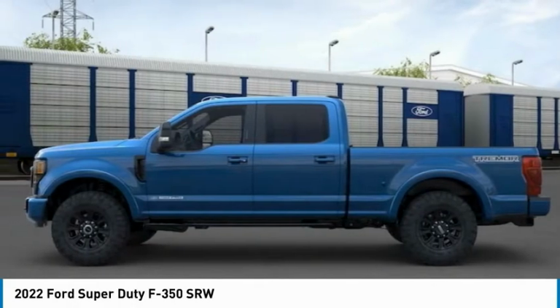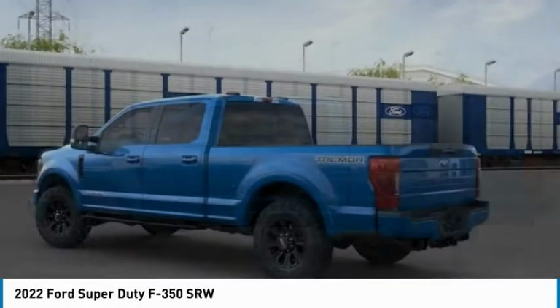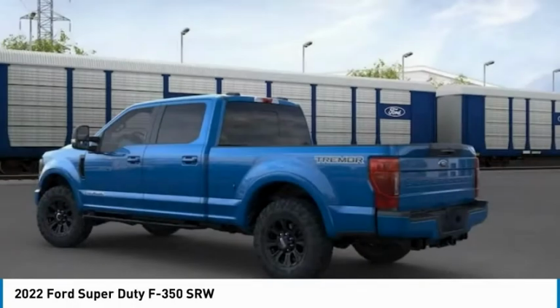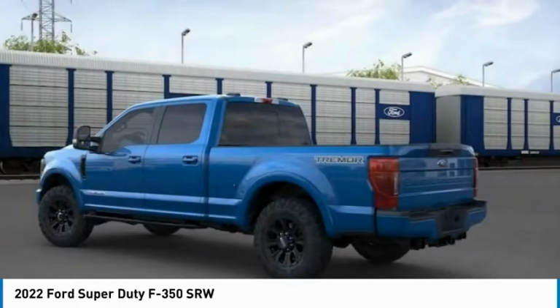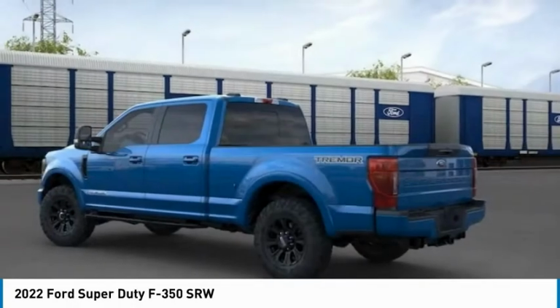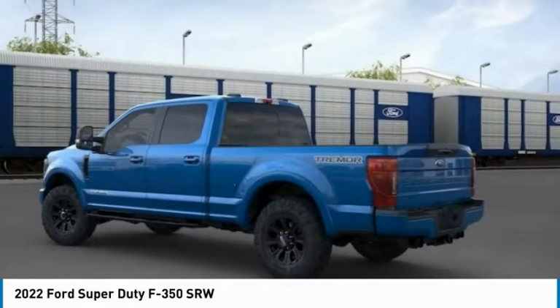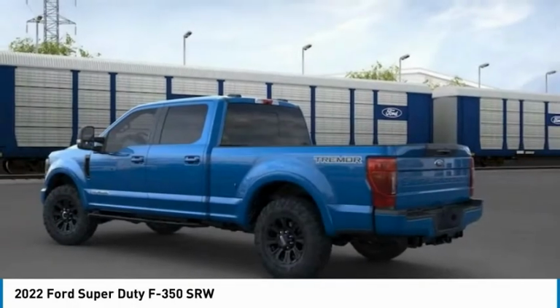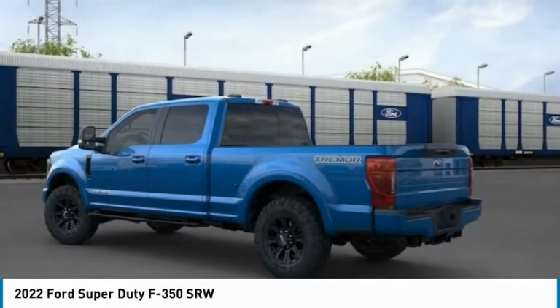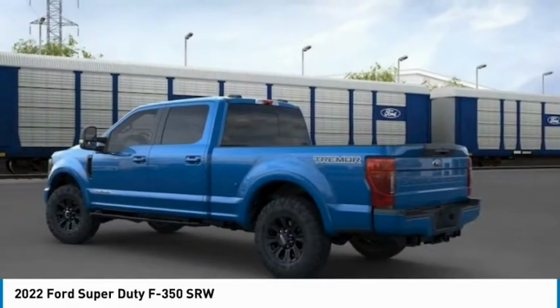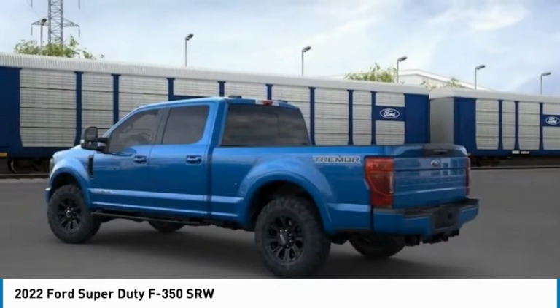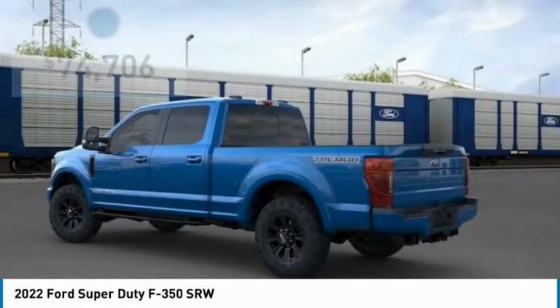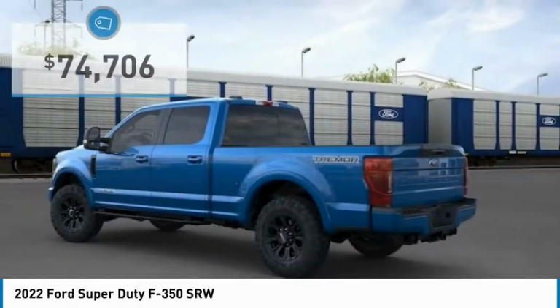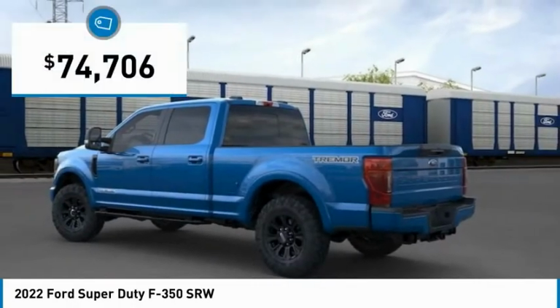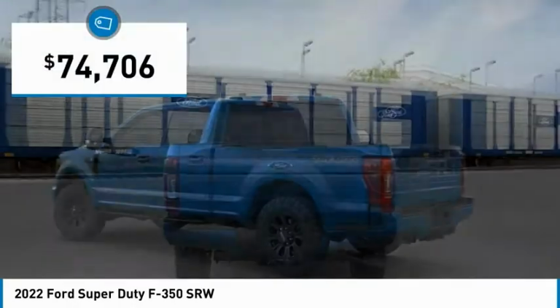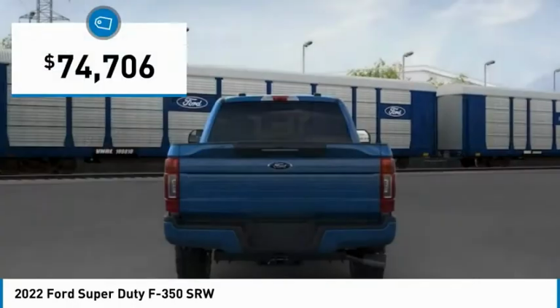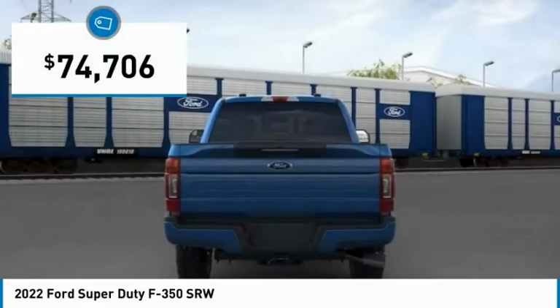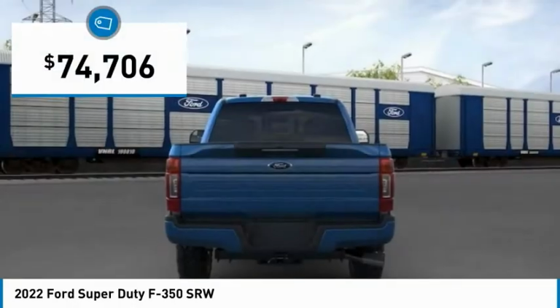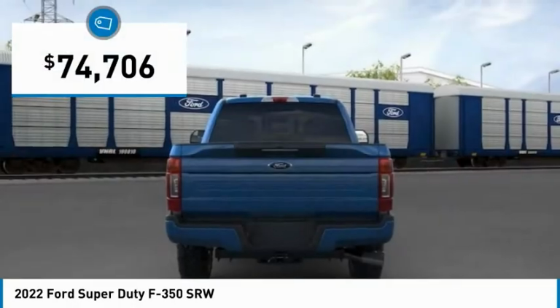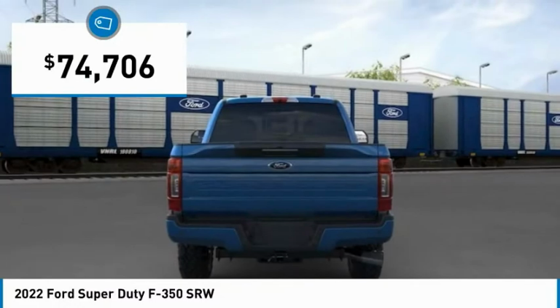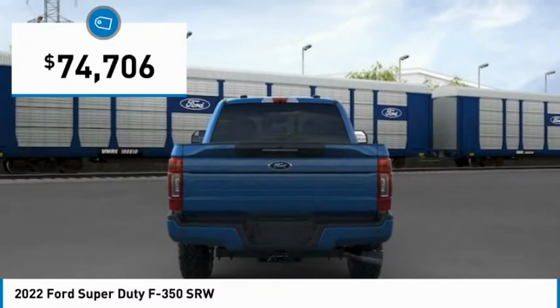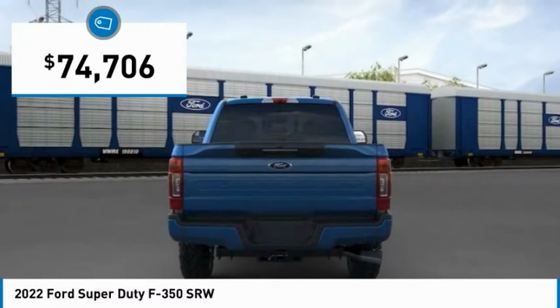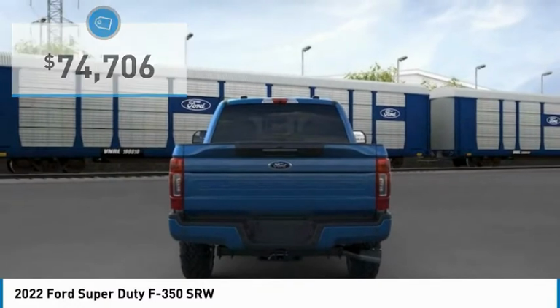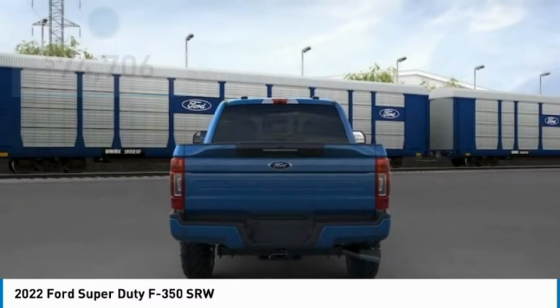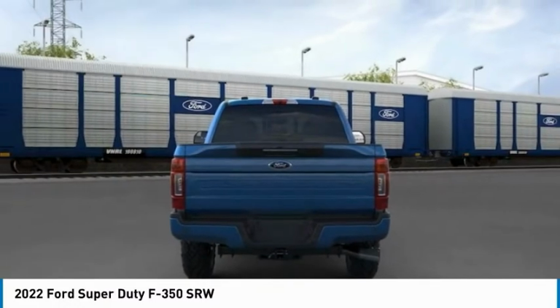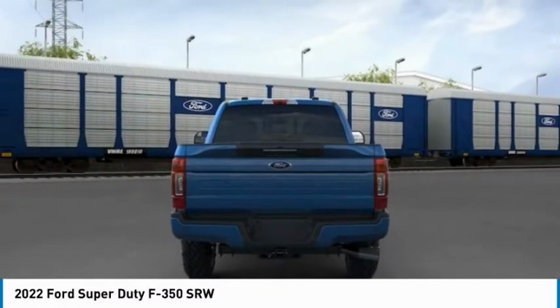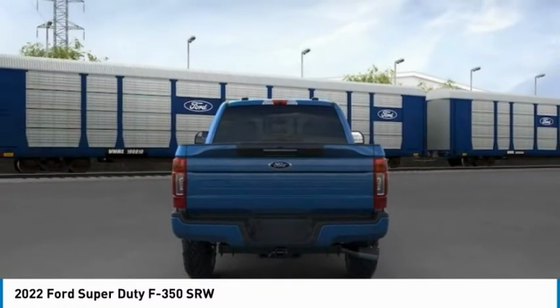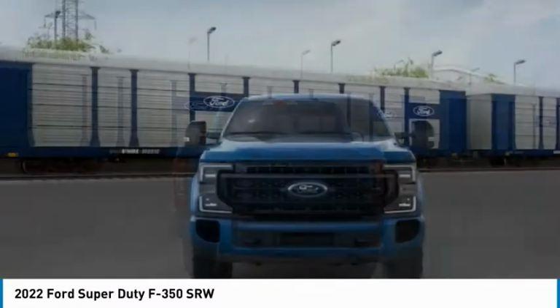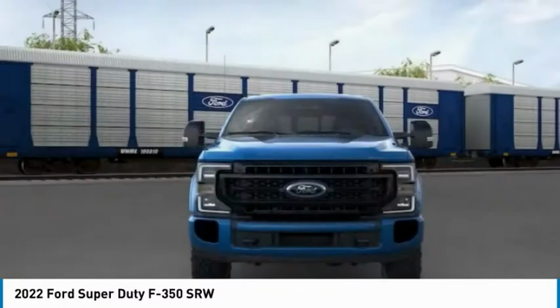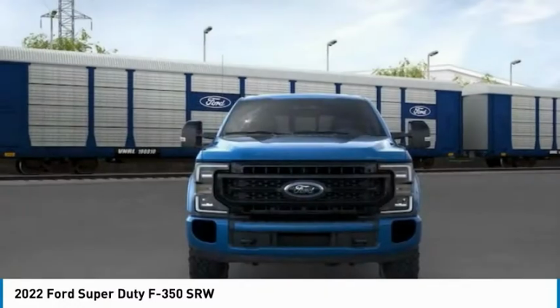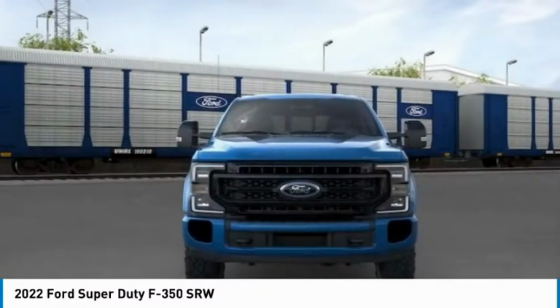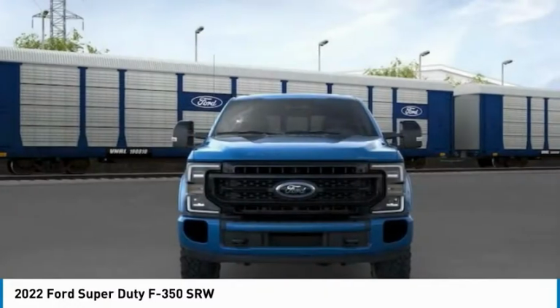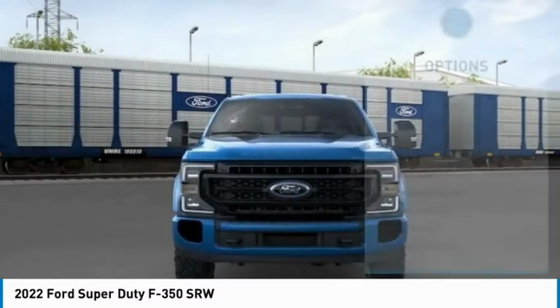Ford F-350 Super Duty, priced below $75,000. Here are some of this vehicle's great options.